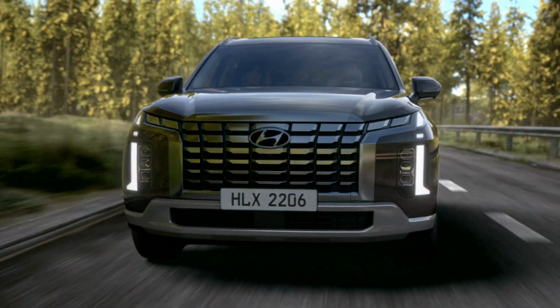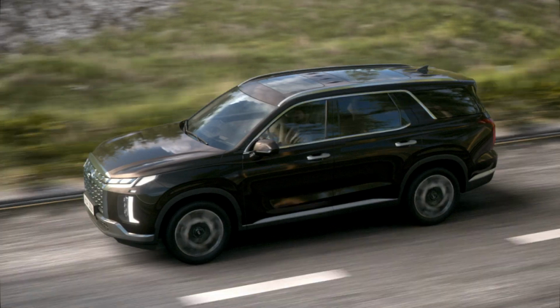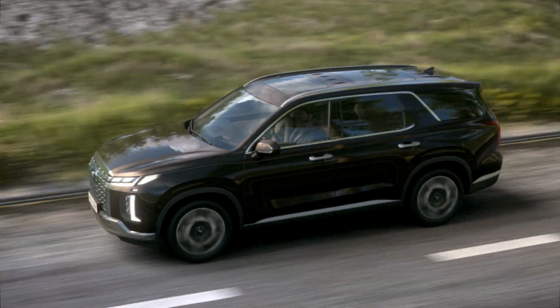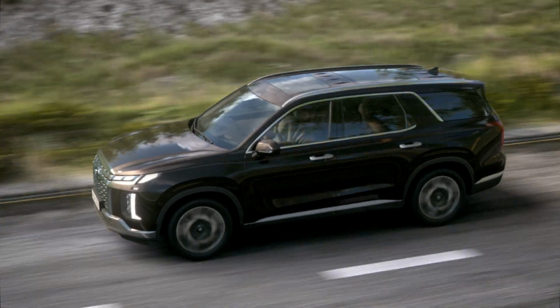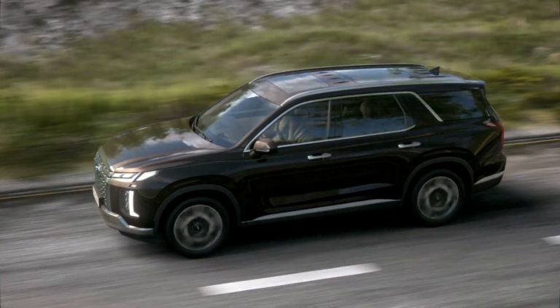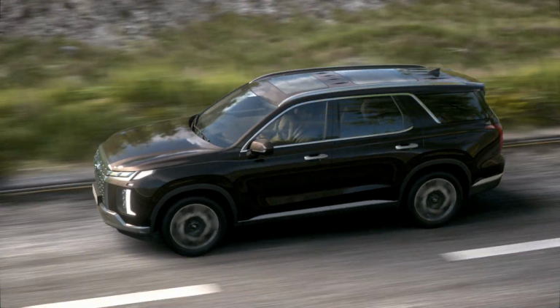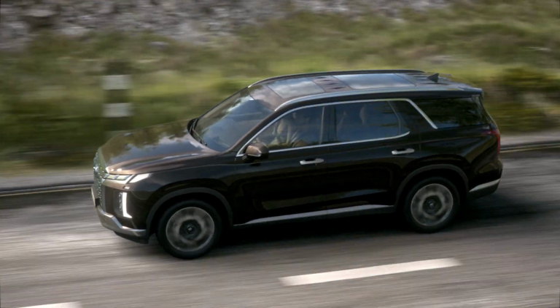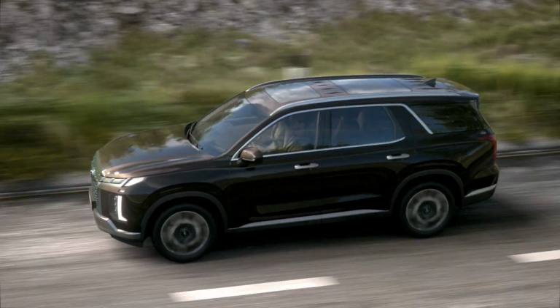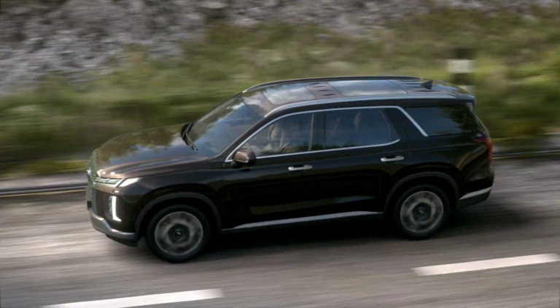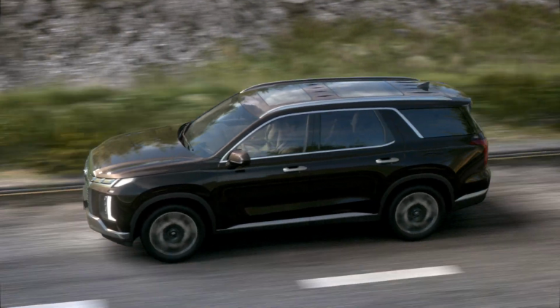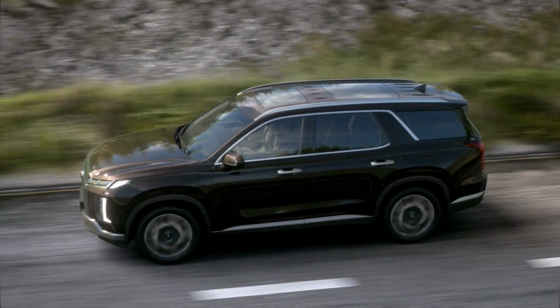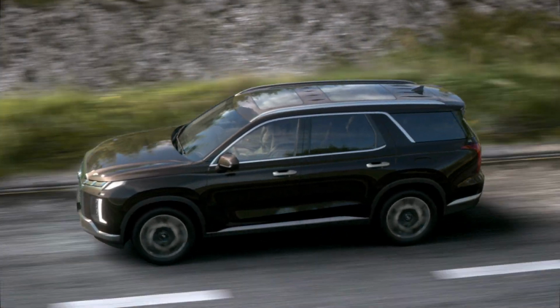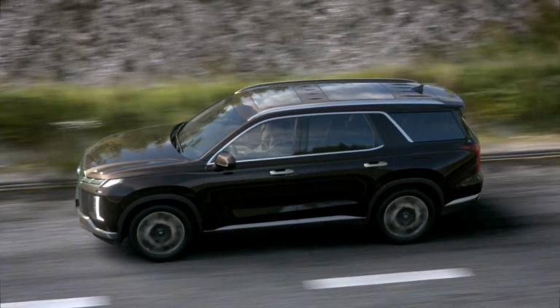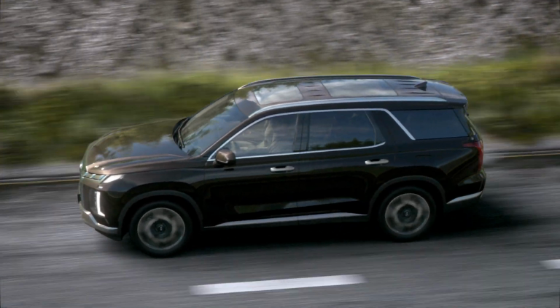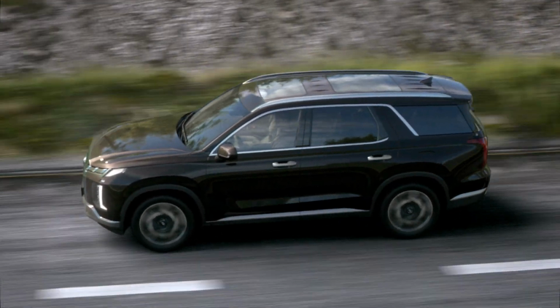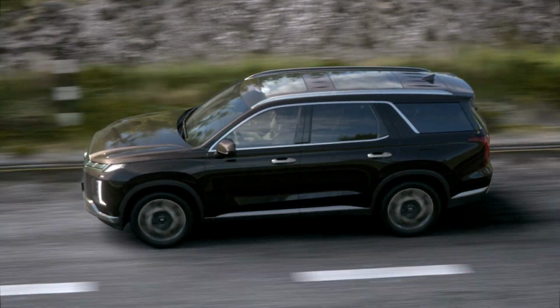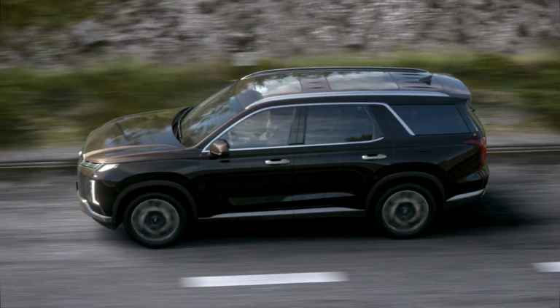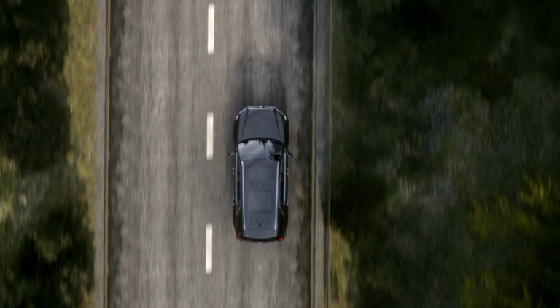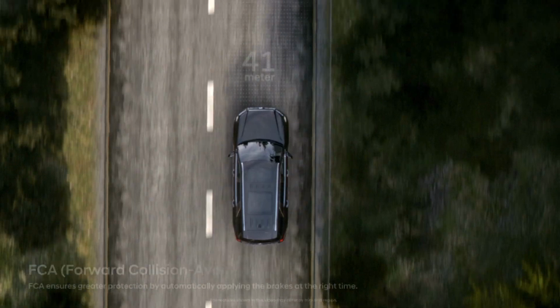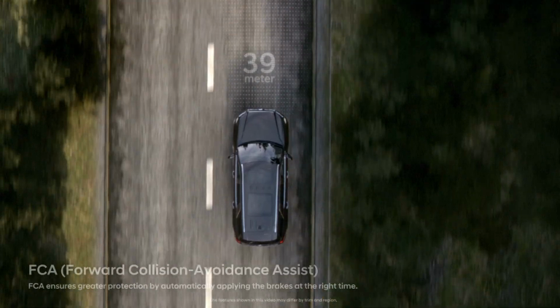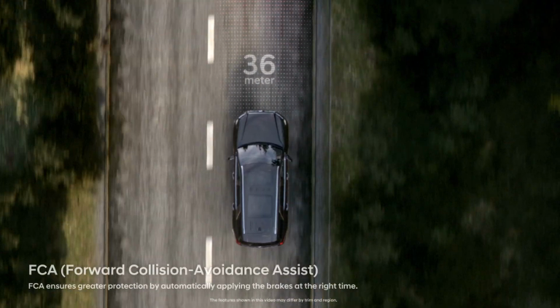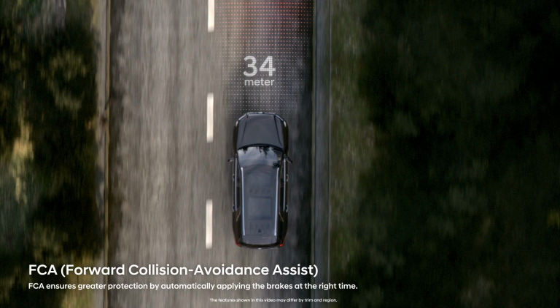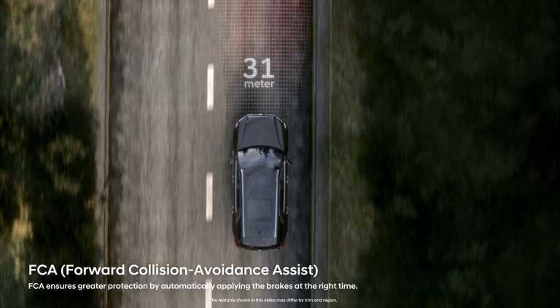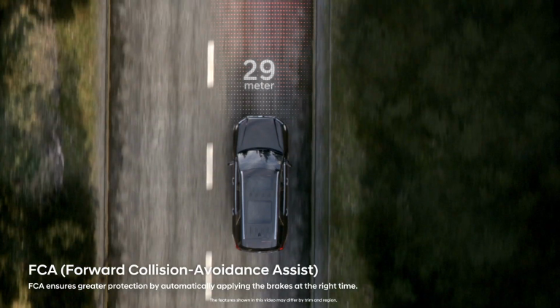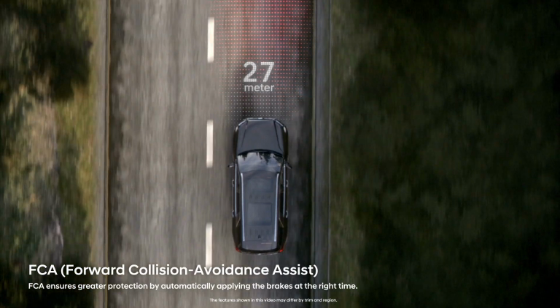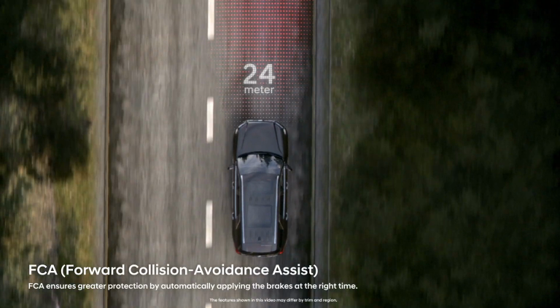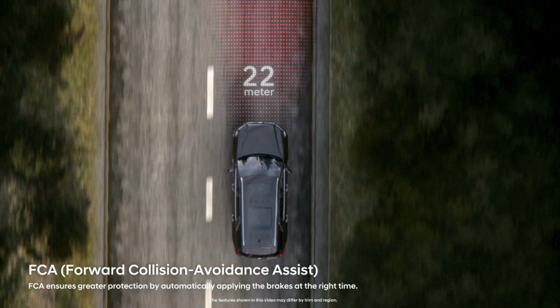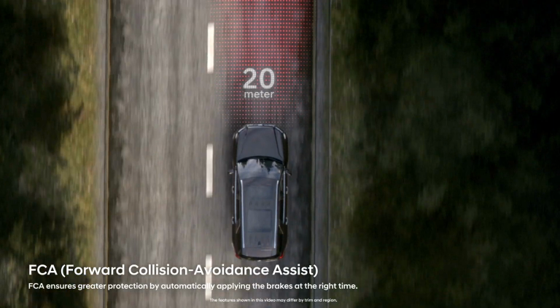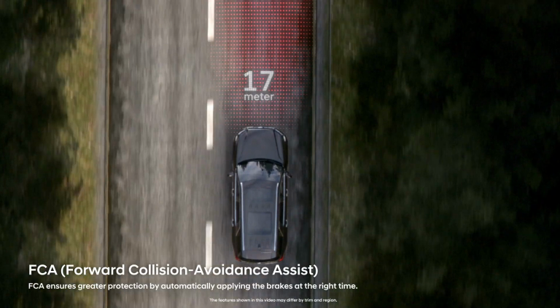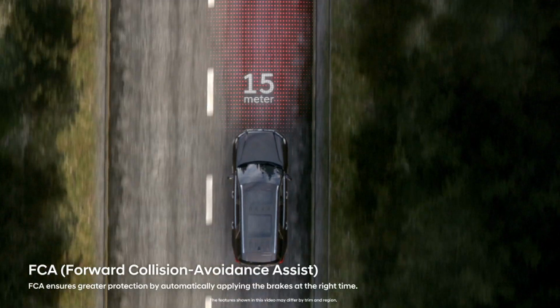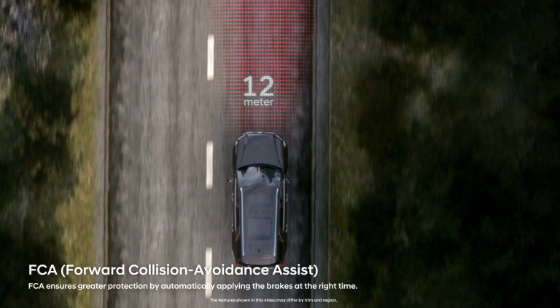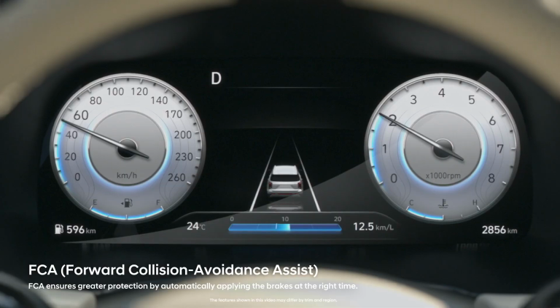If the new Palisade detects the risk of collision with the car ahead, it automatically stops.